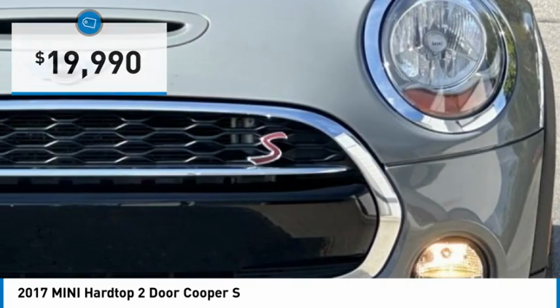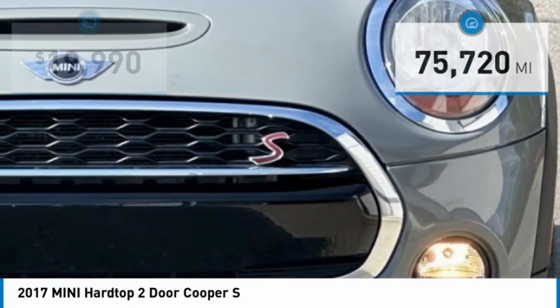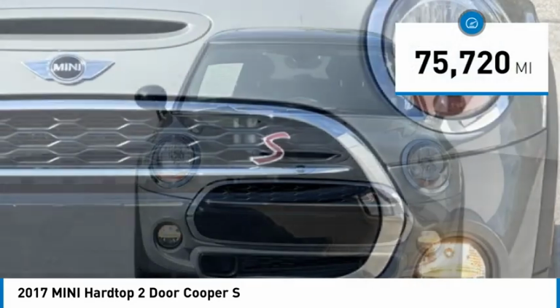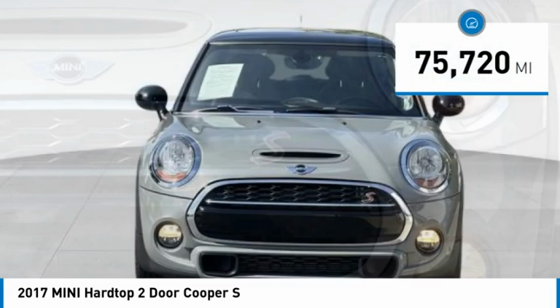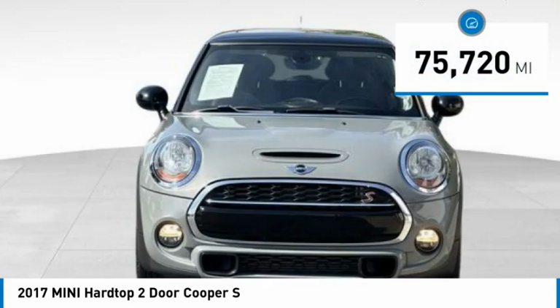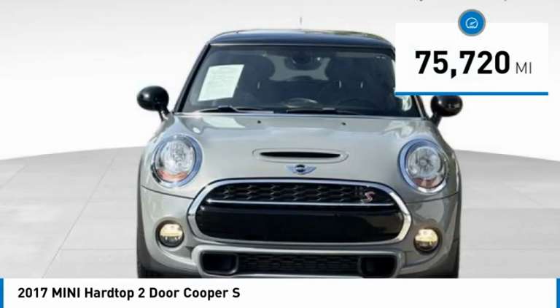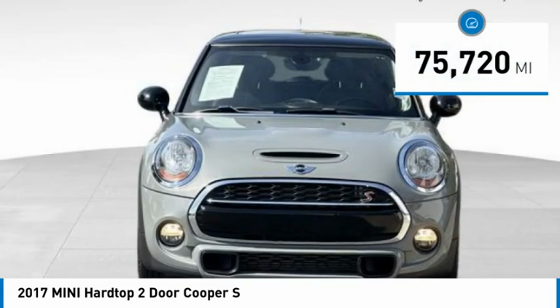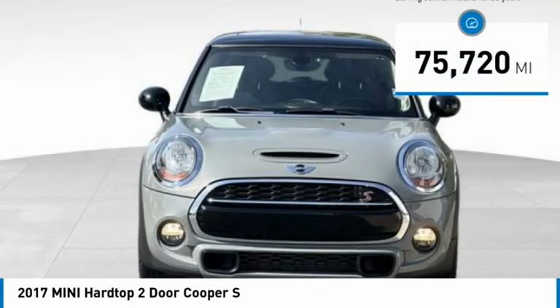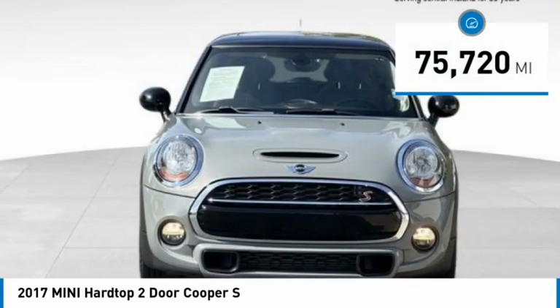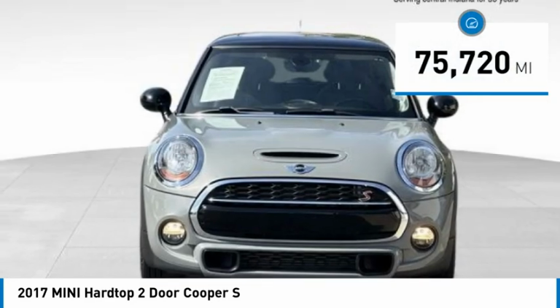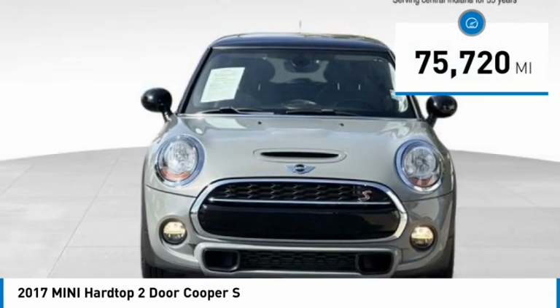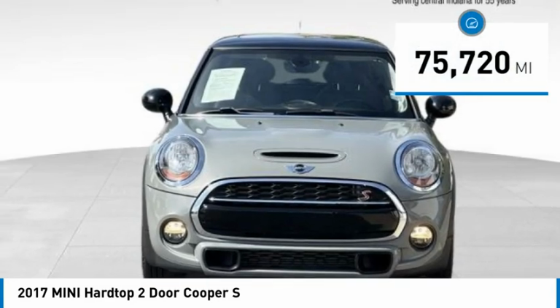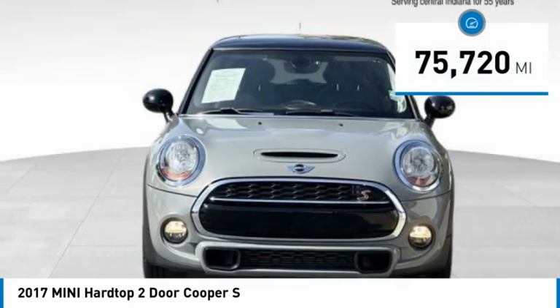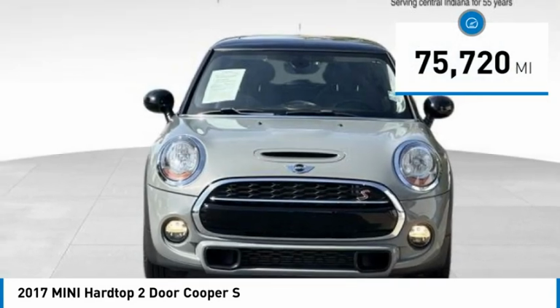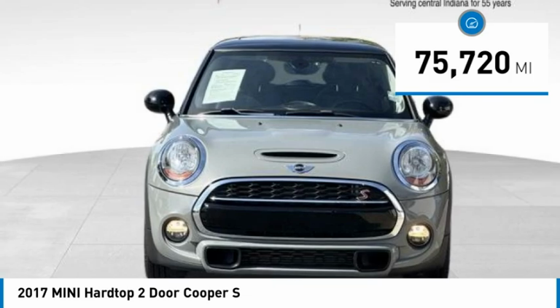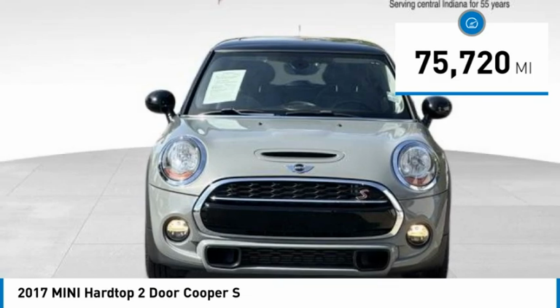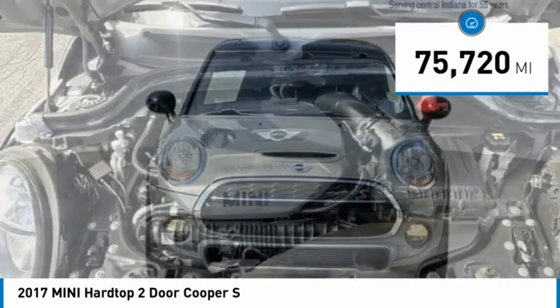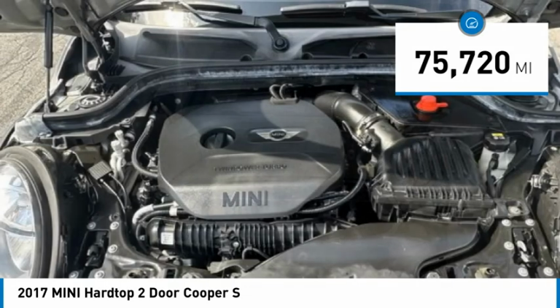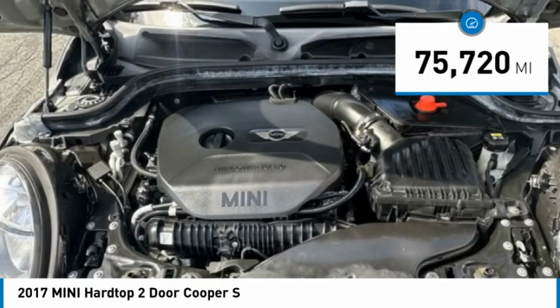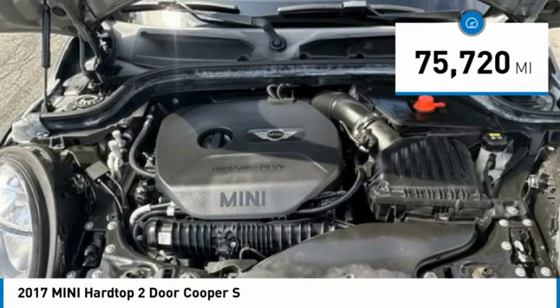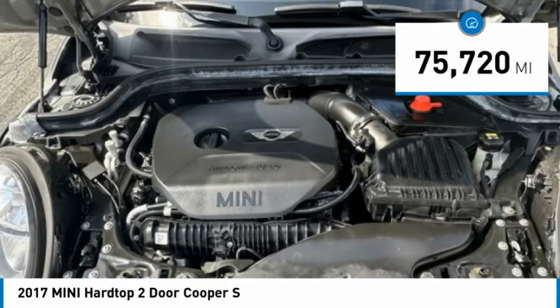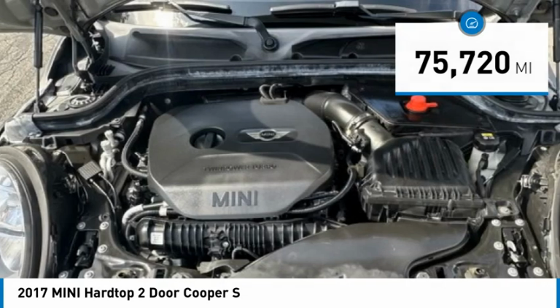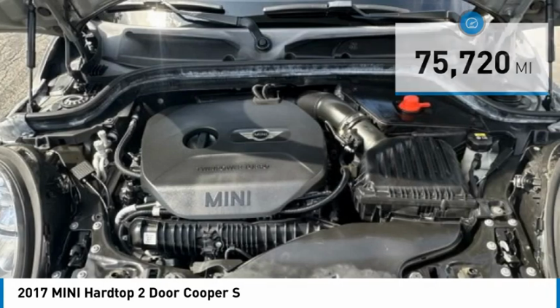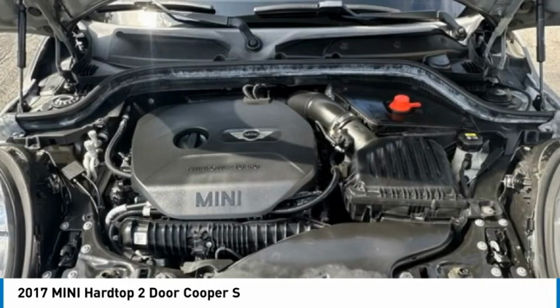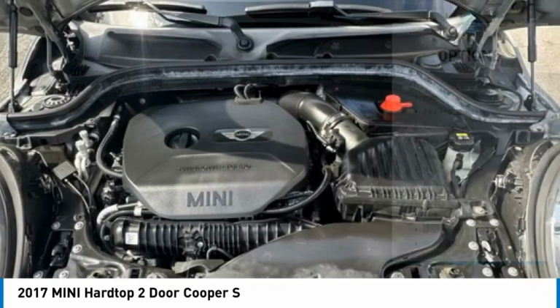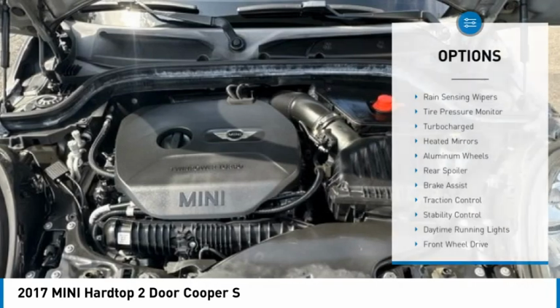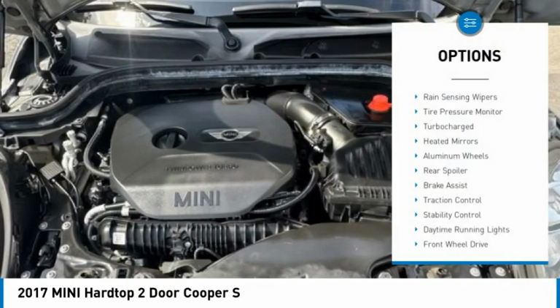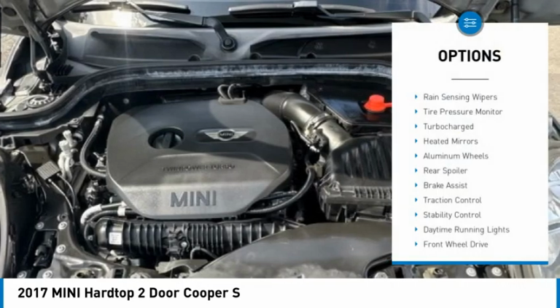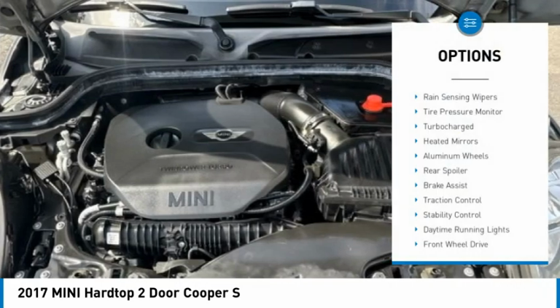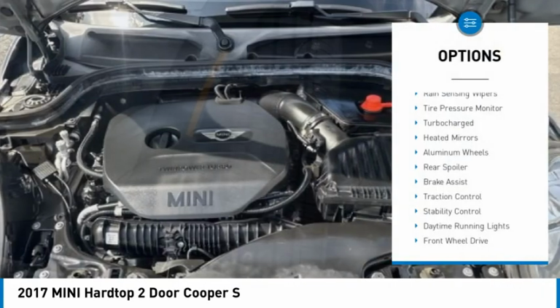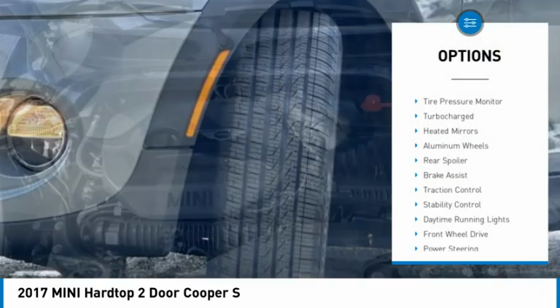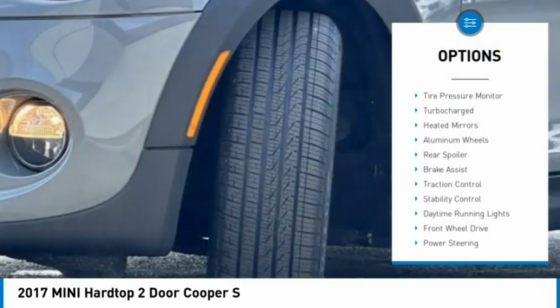This vehicle has less than 80,000 miles. Here are some of this vehicle's great options: rain-sensing wipers,